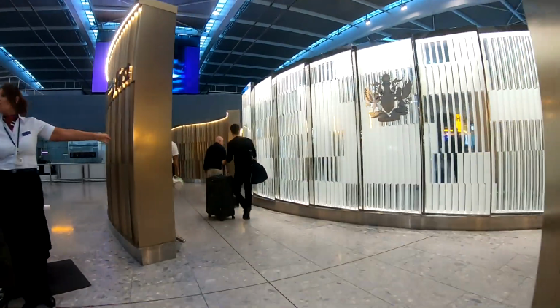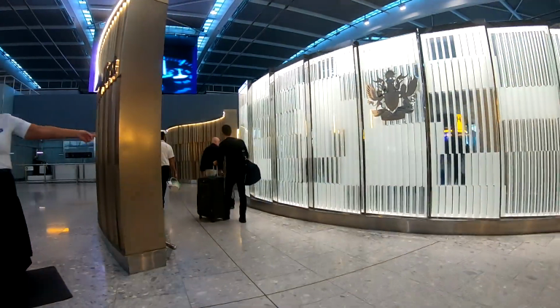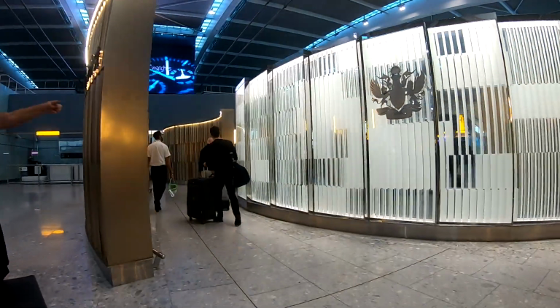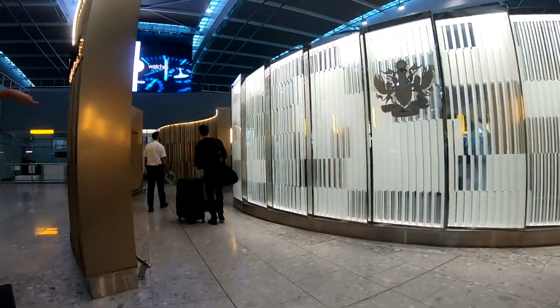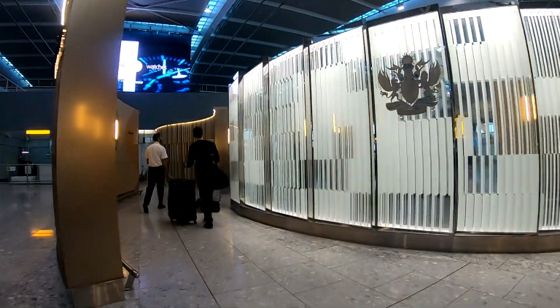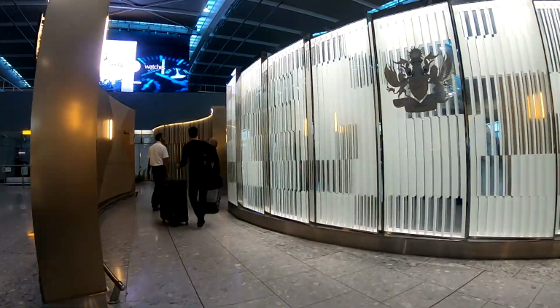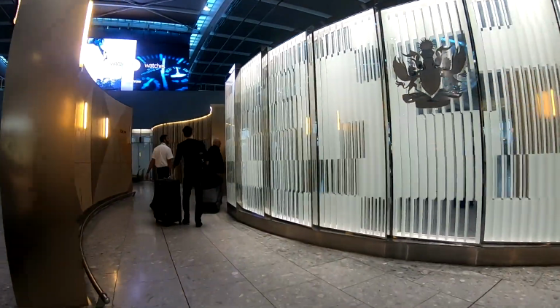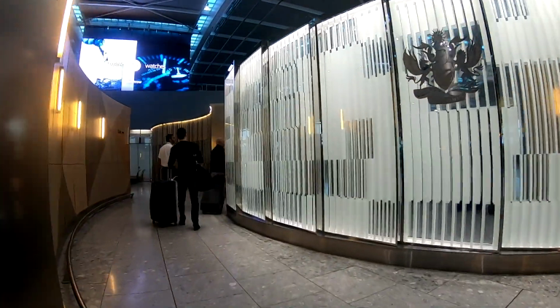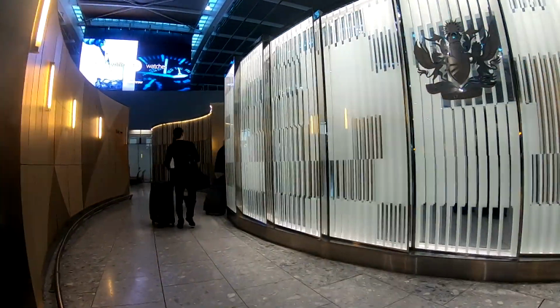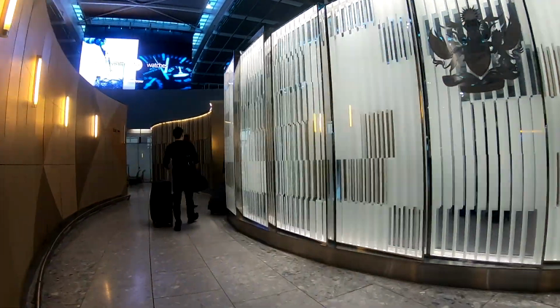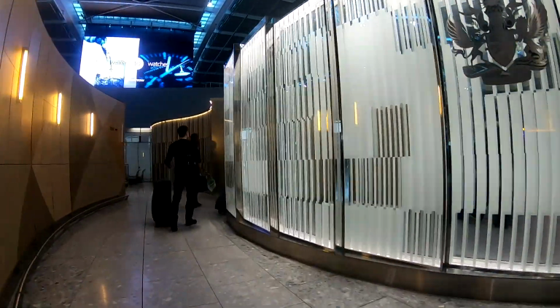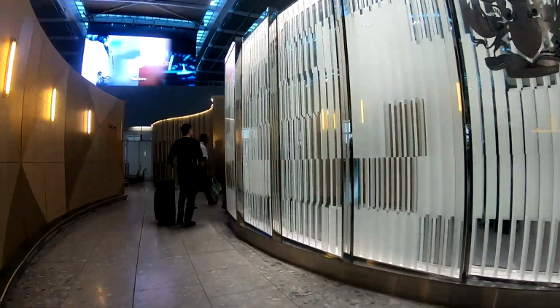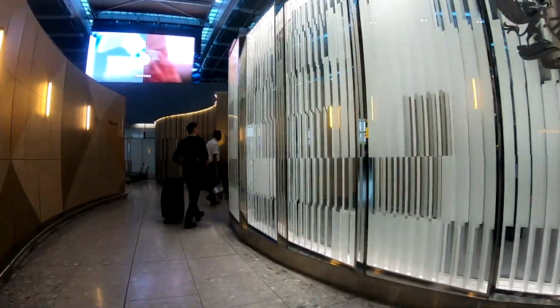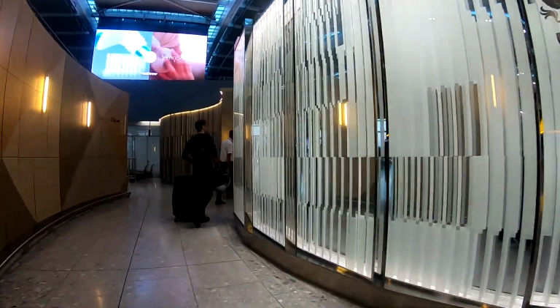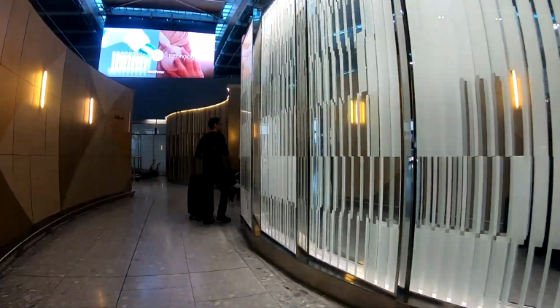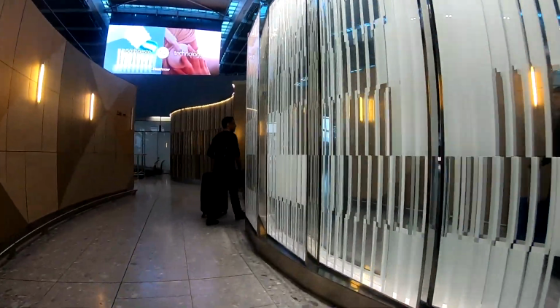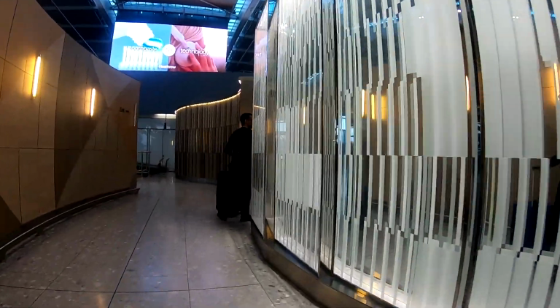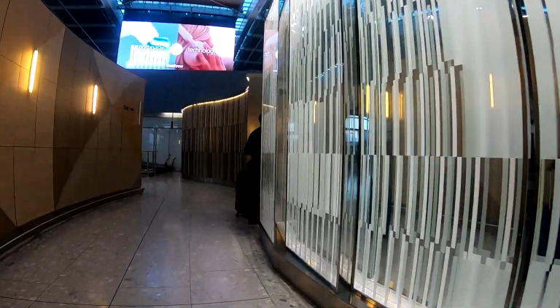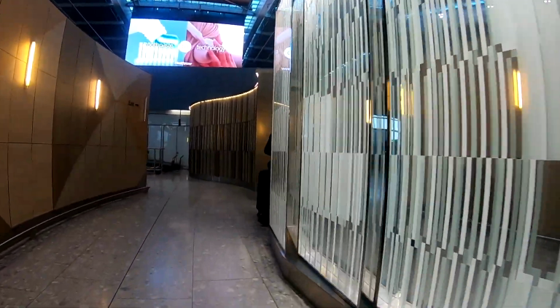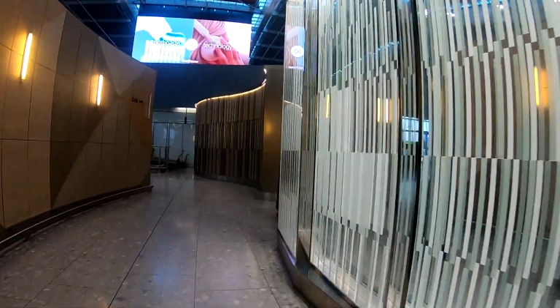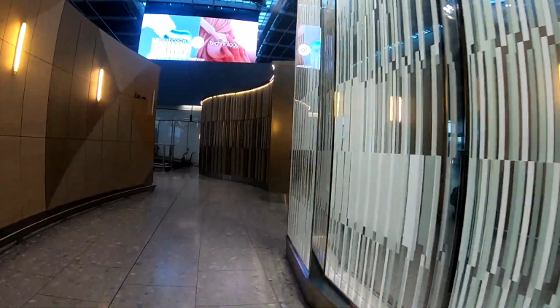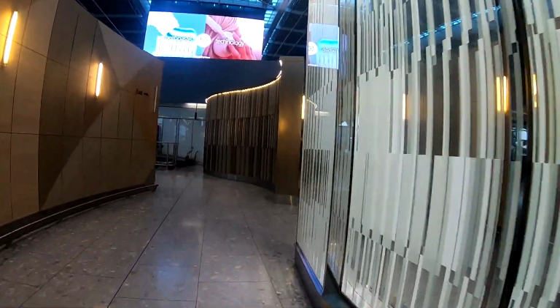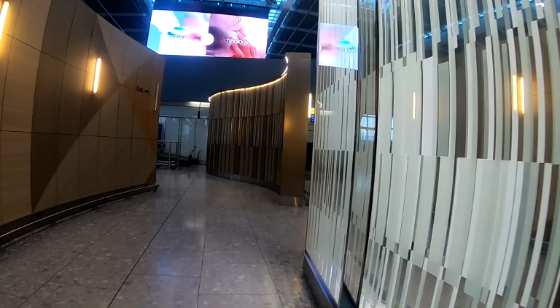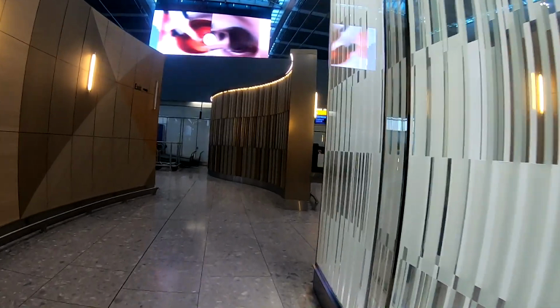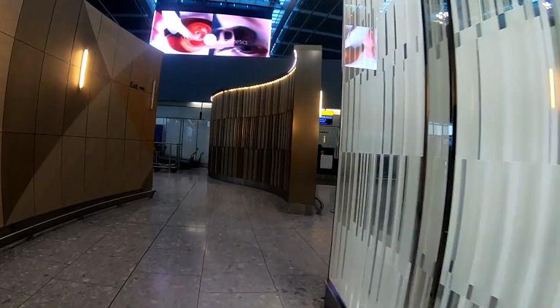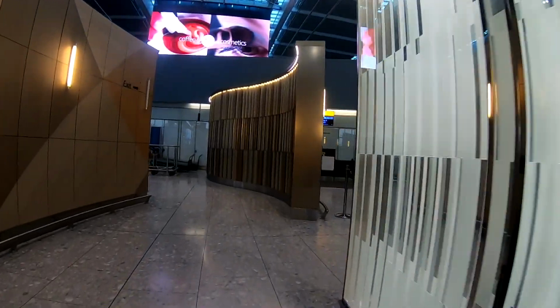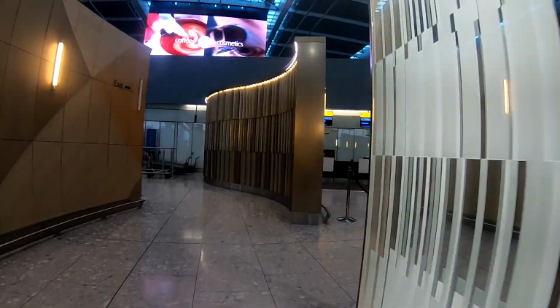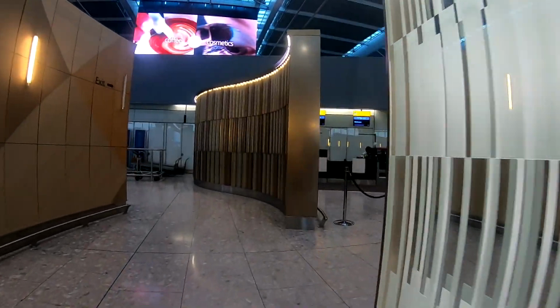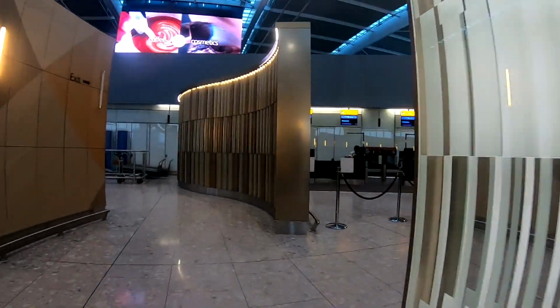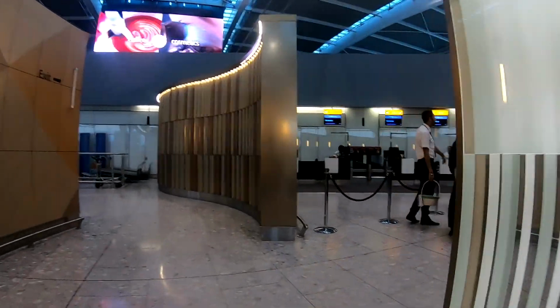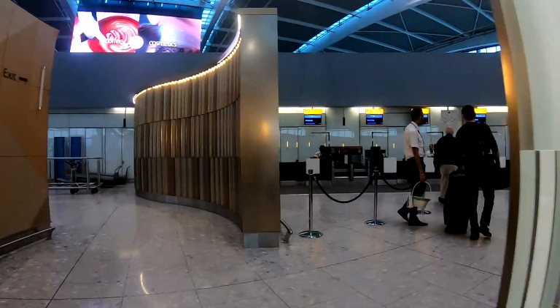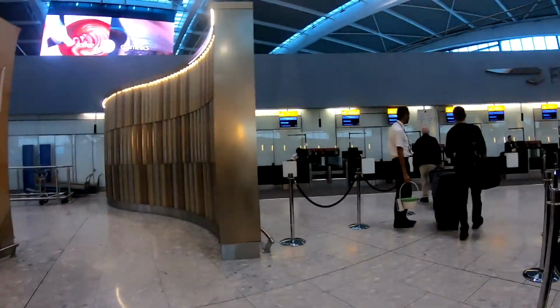The first class check-in area is located at the far end of Terminal 5, where seating, drinks and of course zero queues await you.